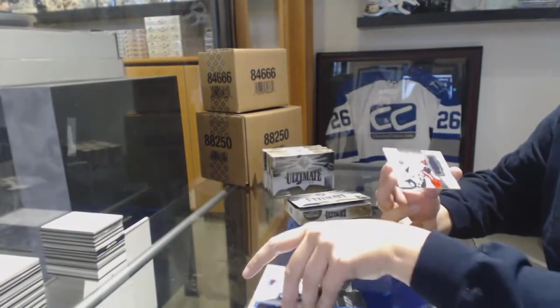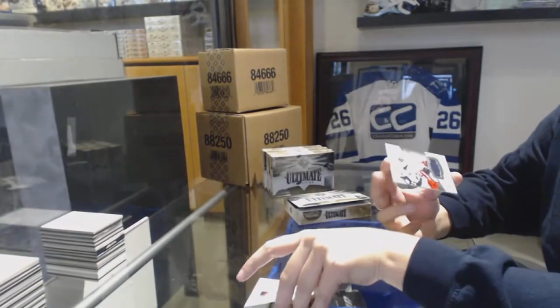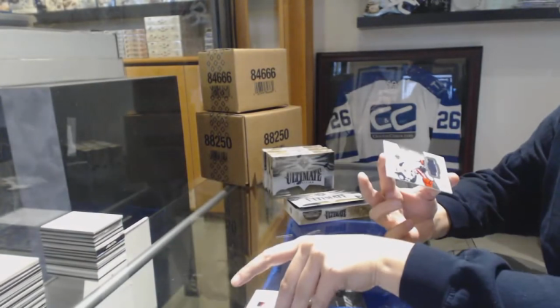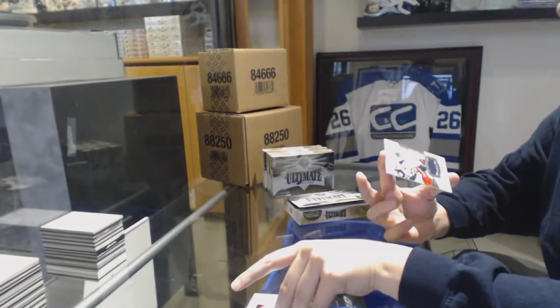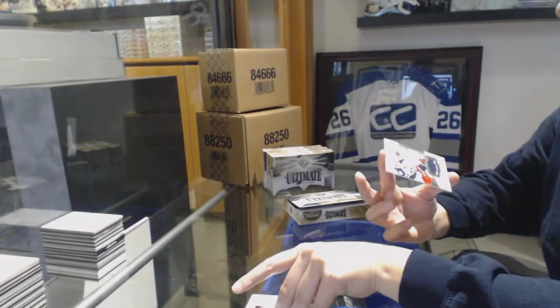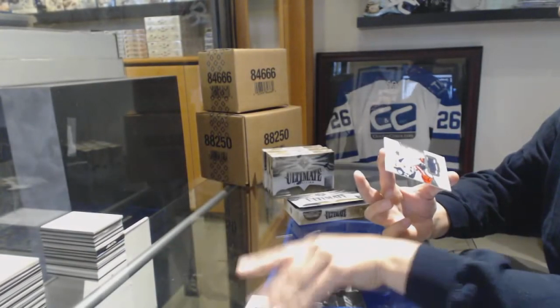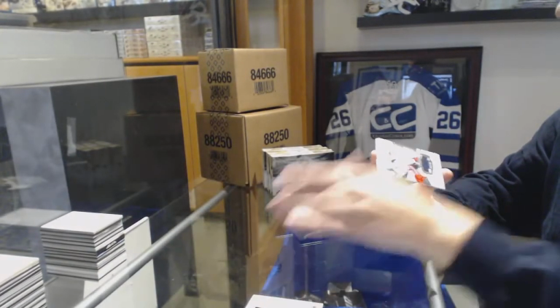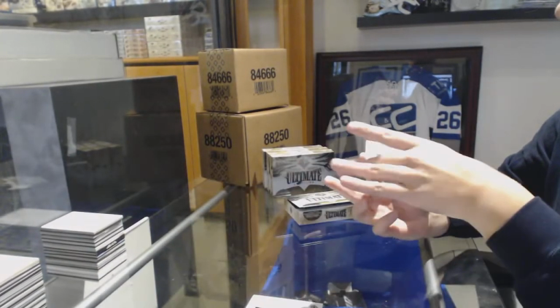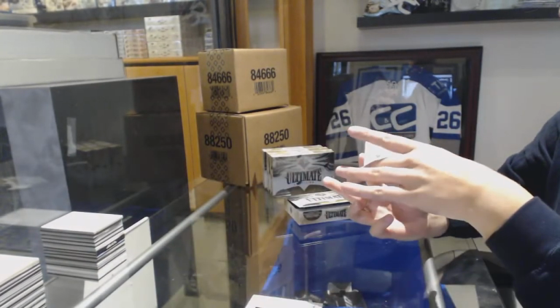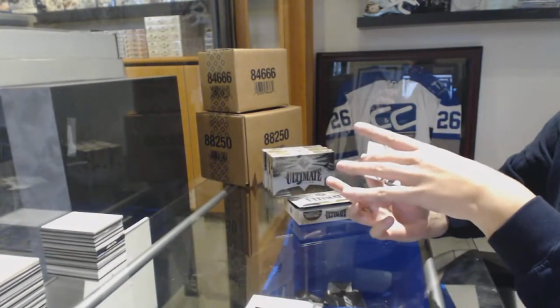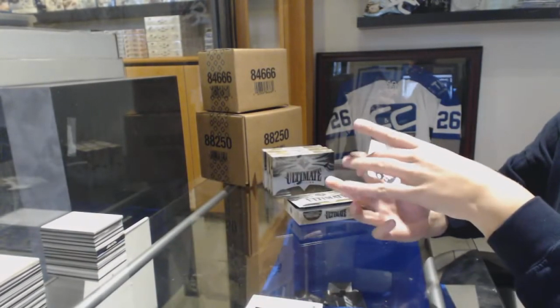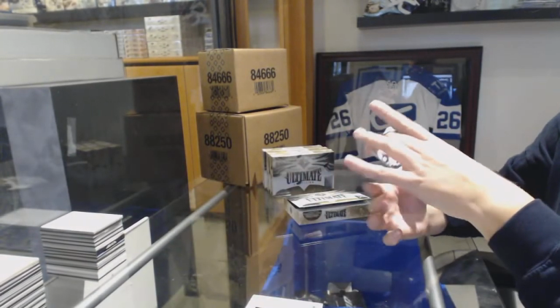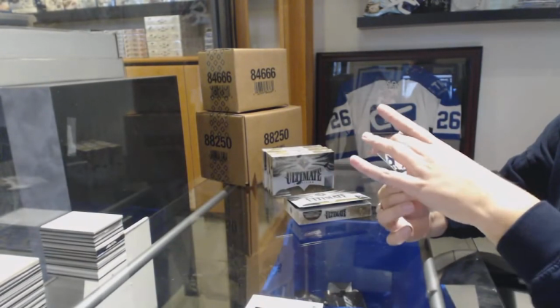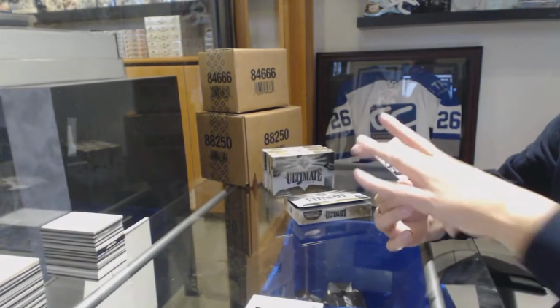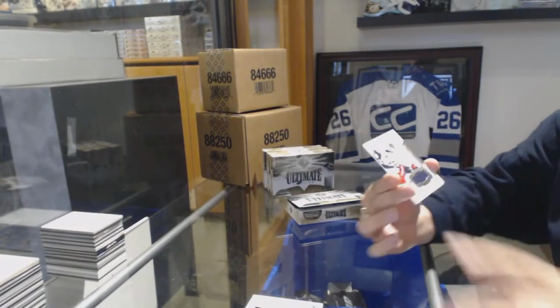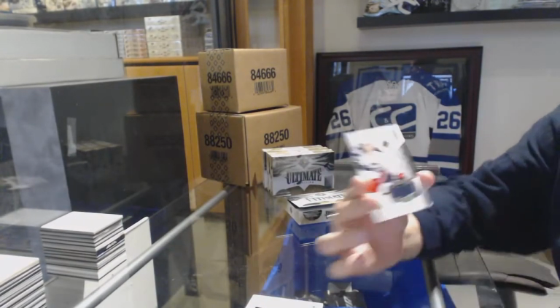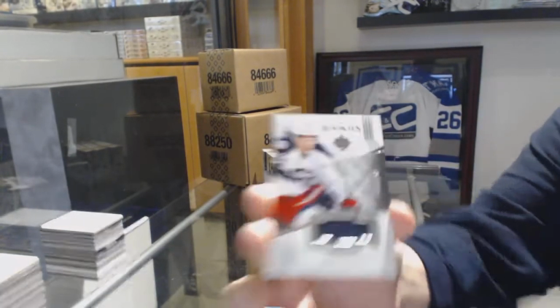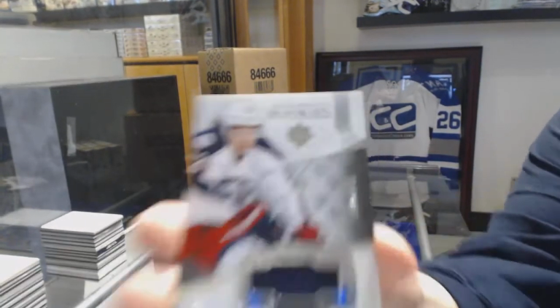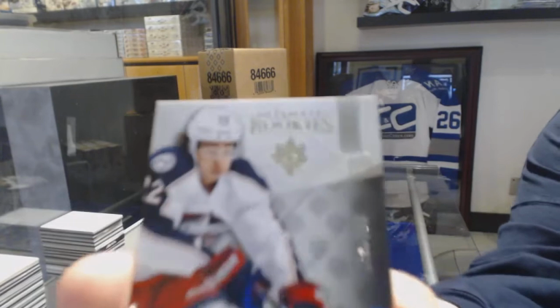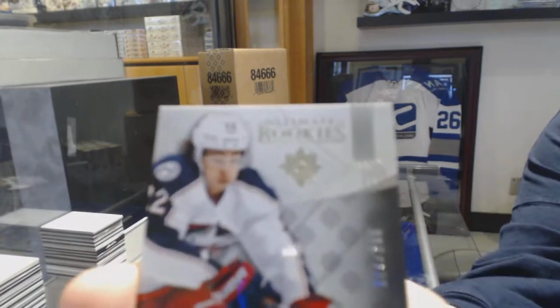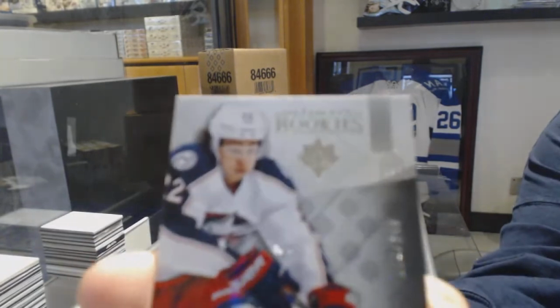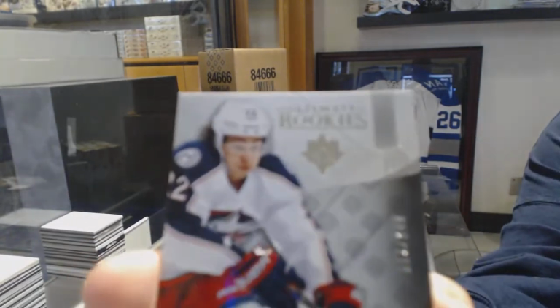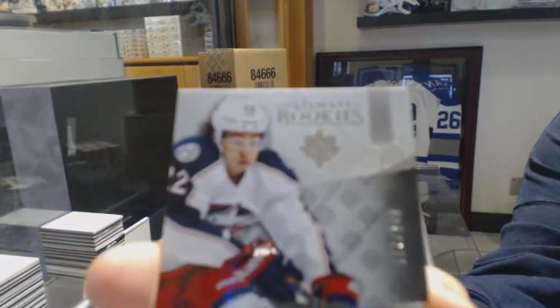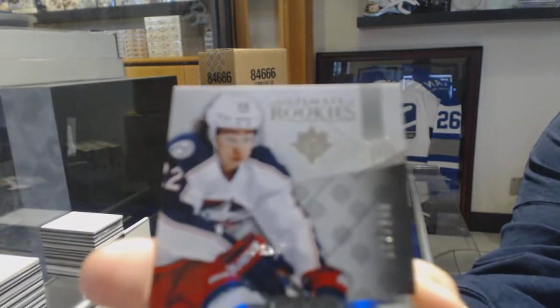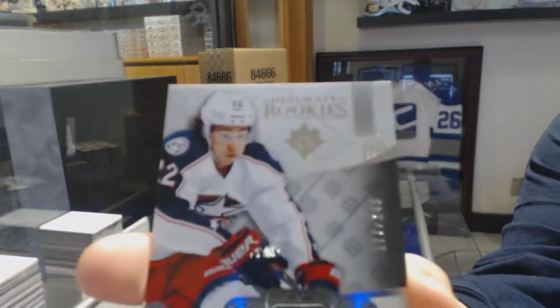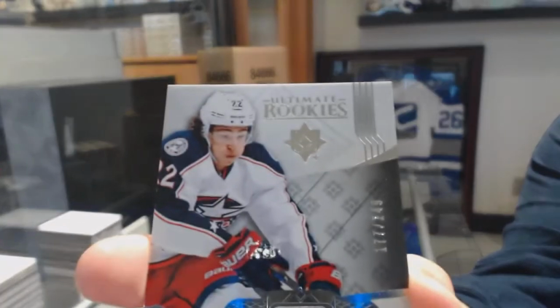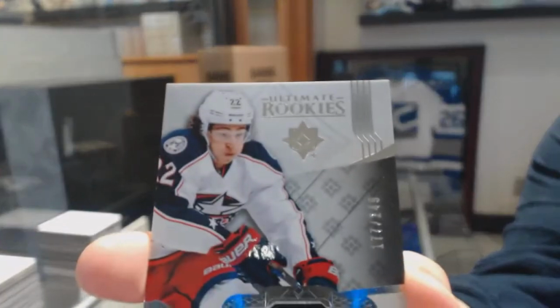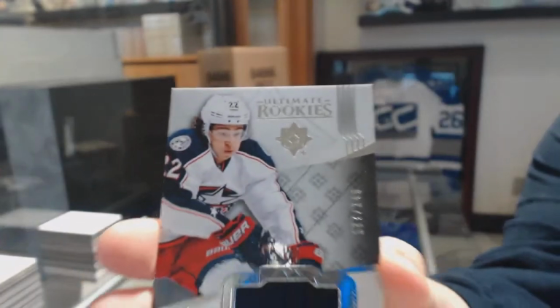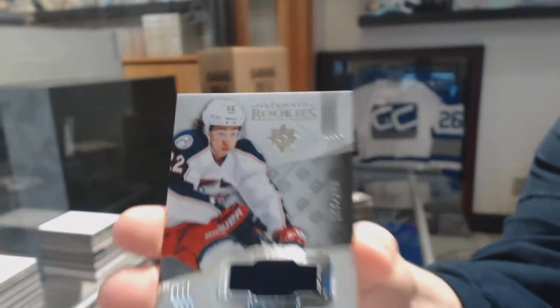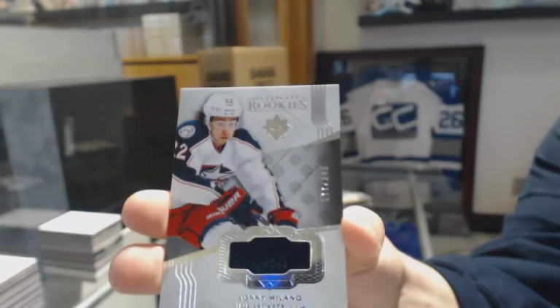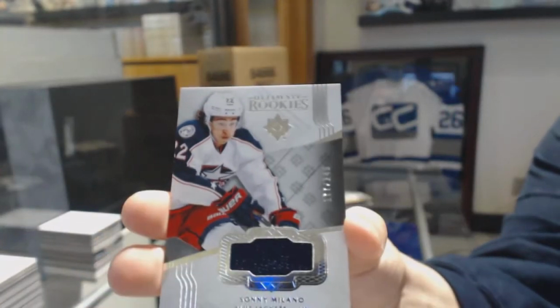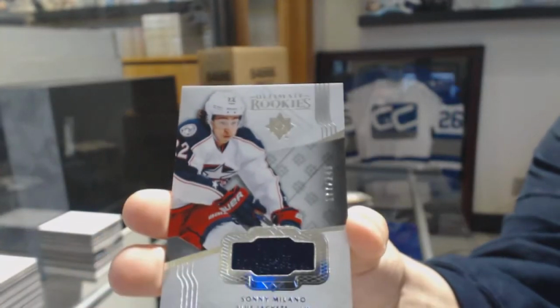And an Ultimate Rookie jersey, number 2-49 for the Columbus Blue Jackets, Sonny Milano.